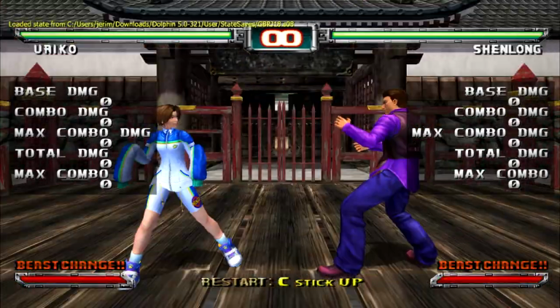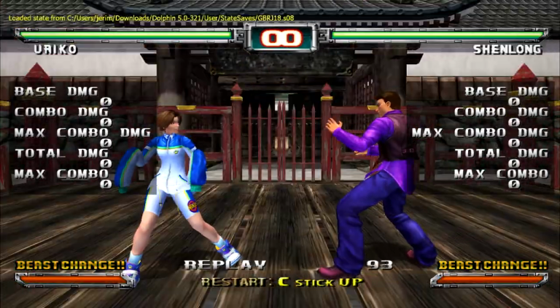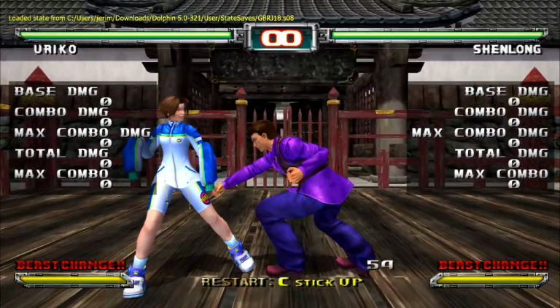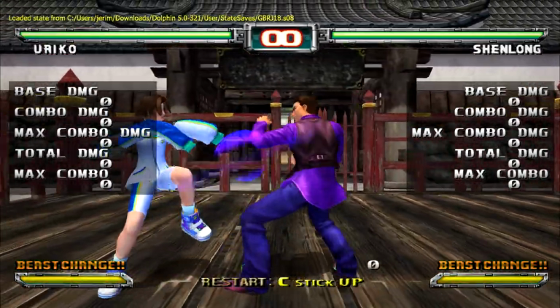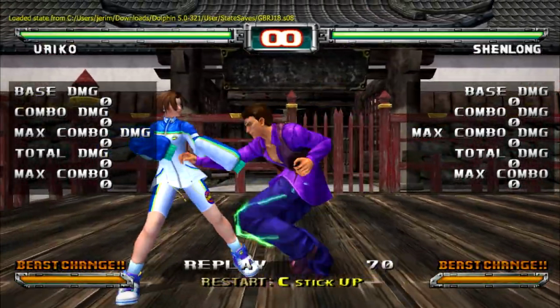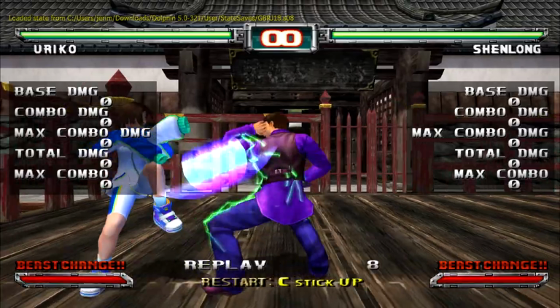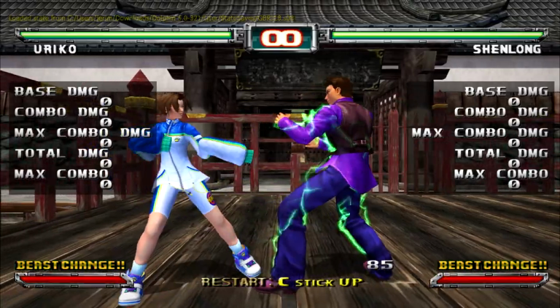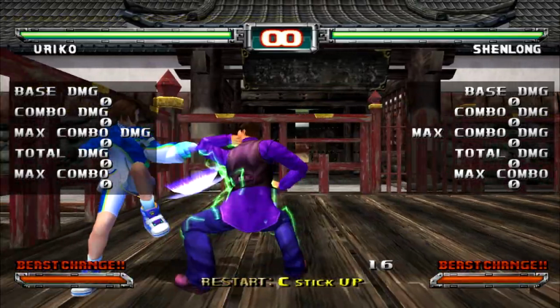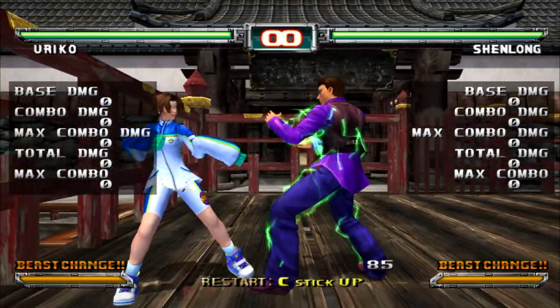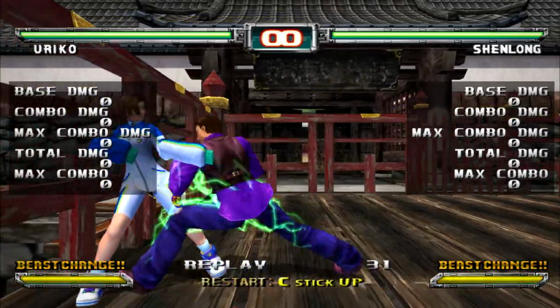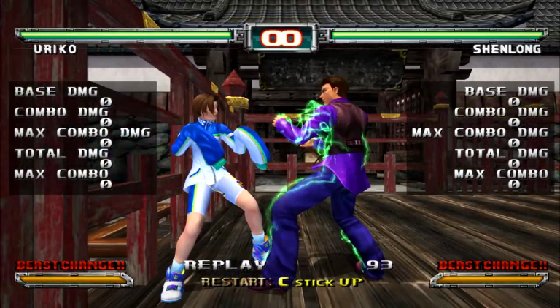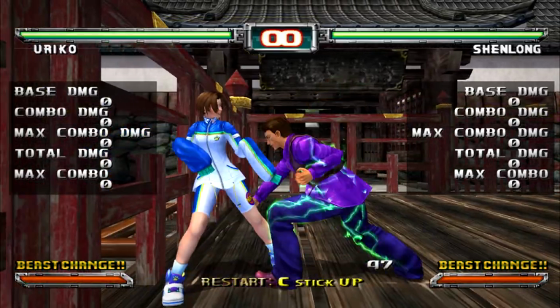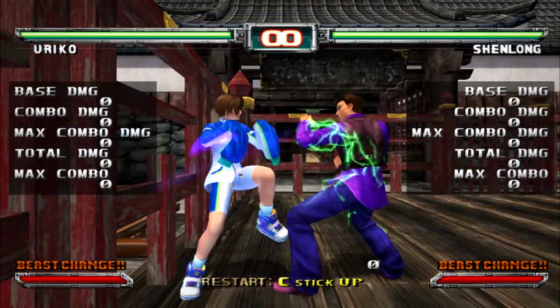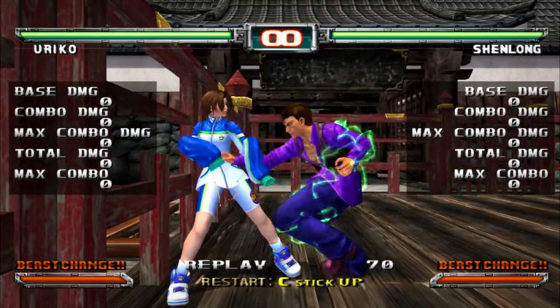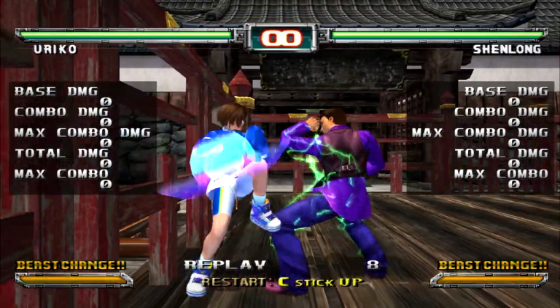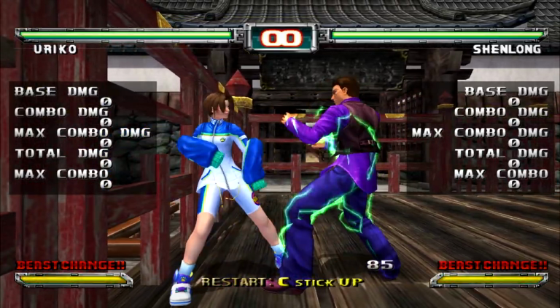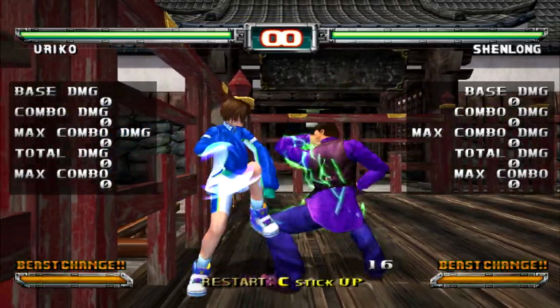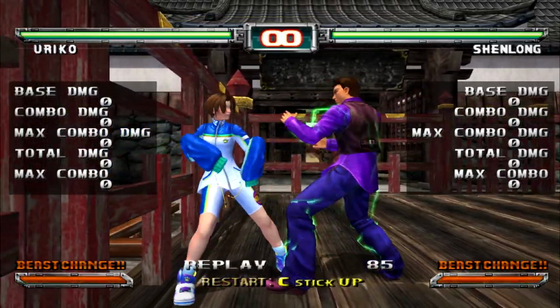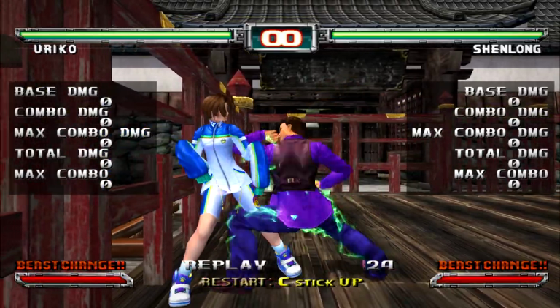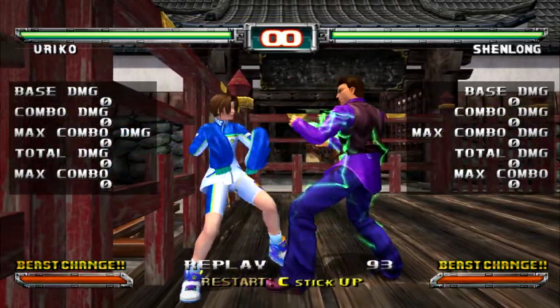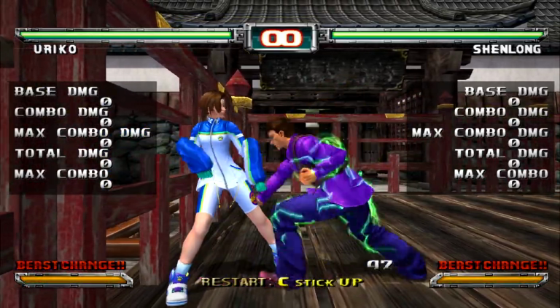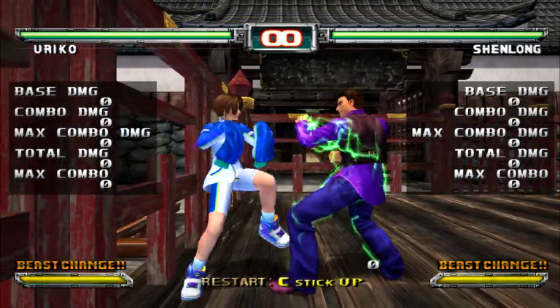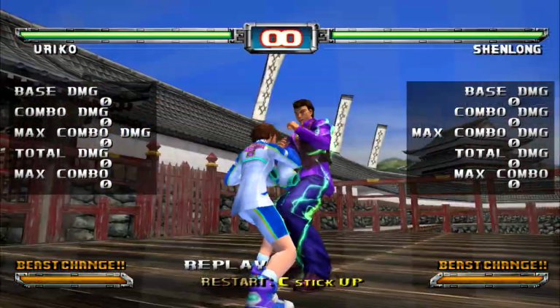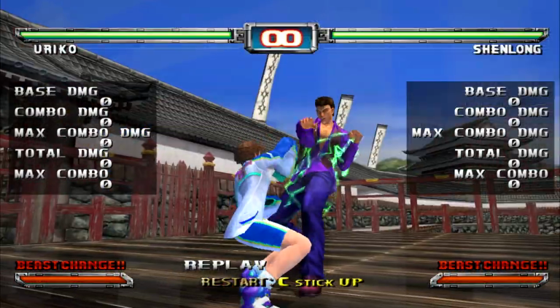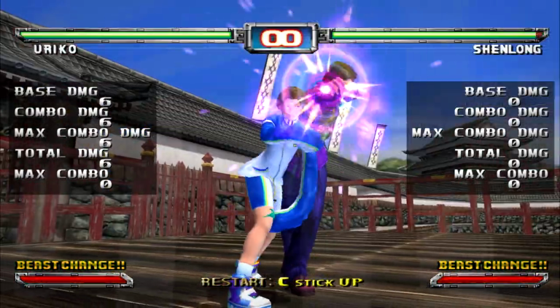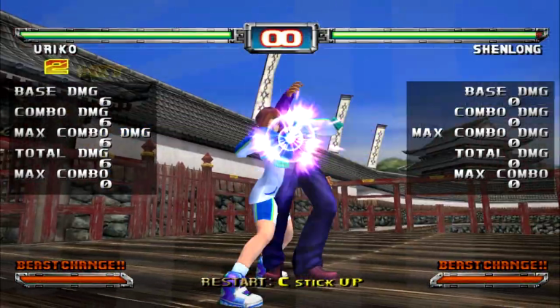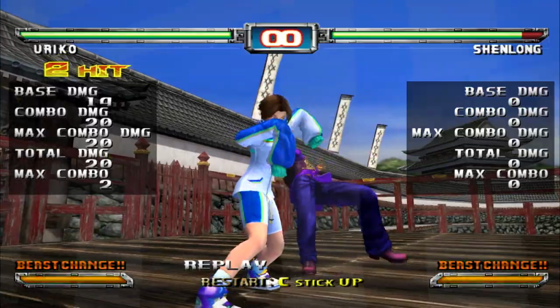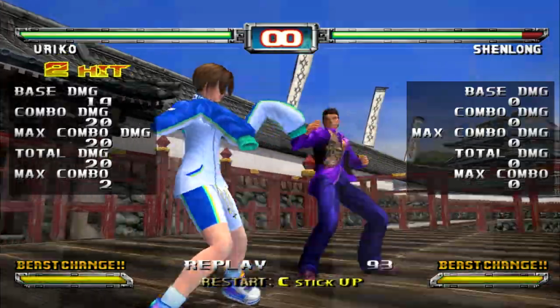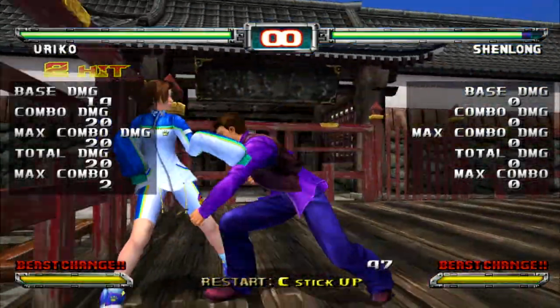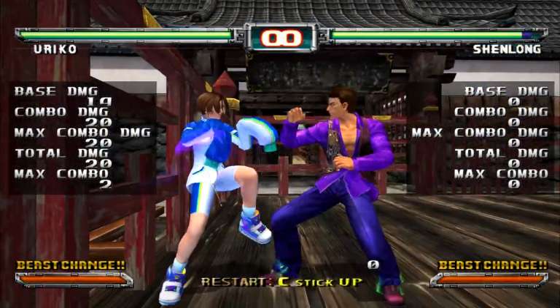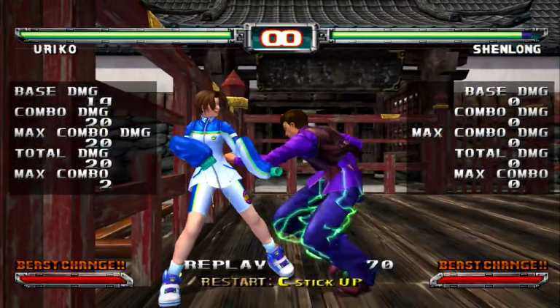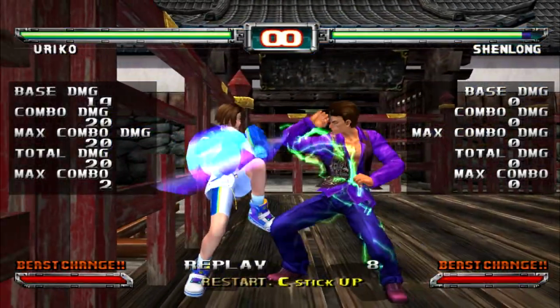Here are a few examples. To not get hit by Shenlong's elbow cancels, just stand still — it doesn't guard break the light guard. Then grab them afterwards.